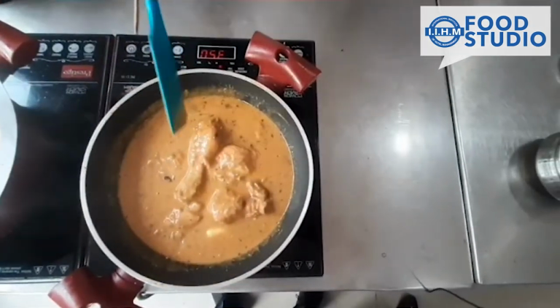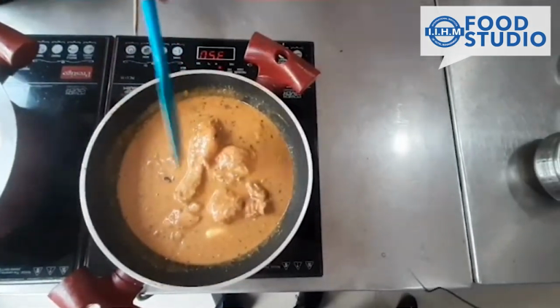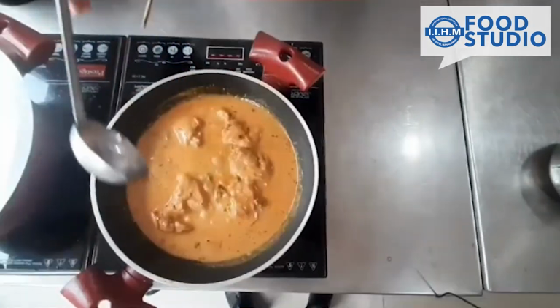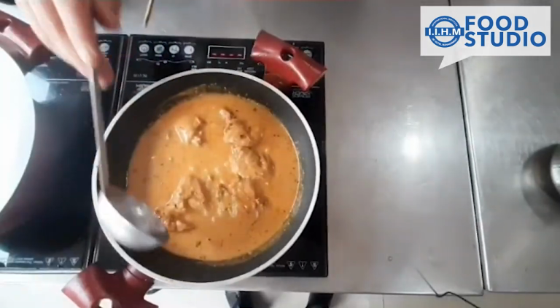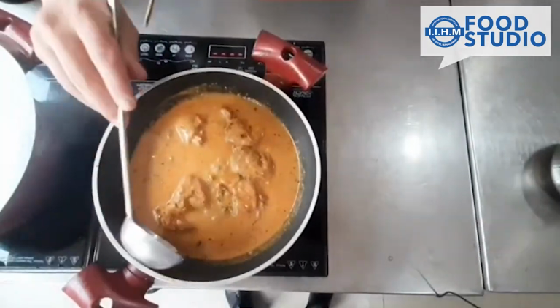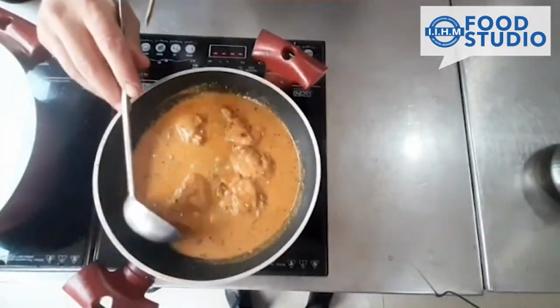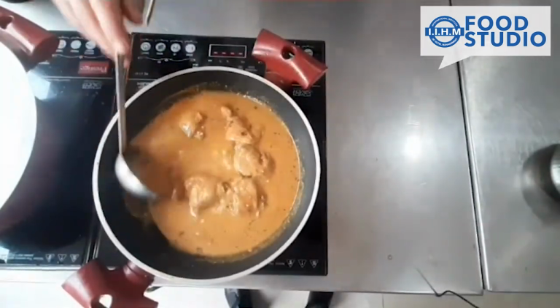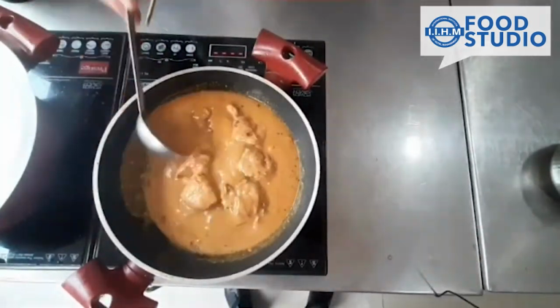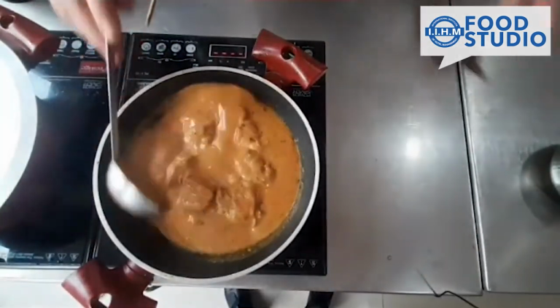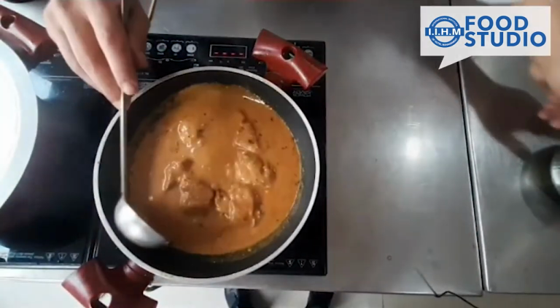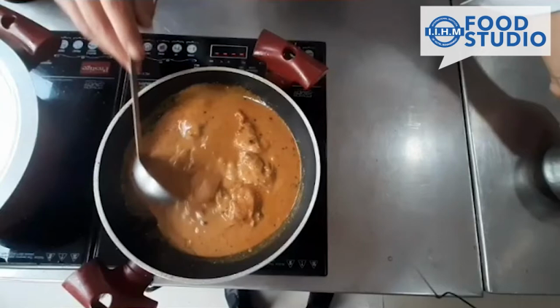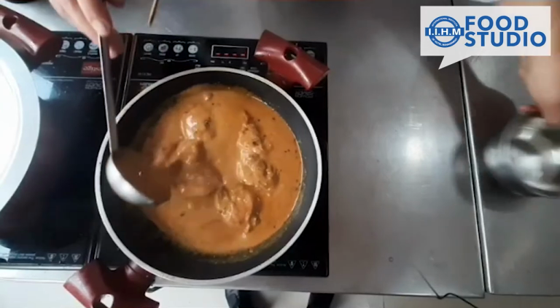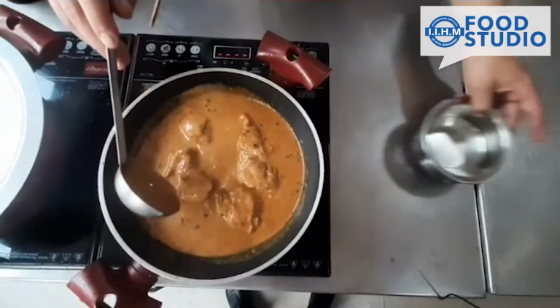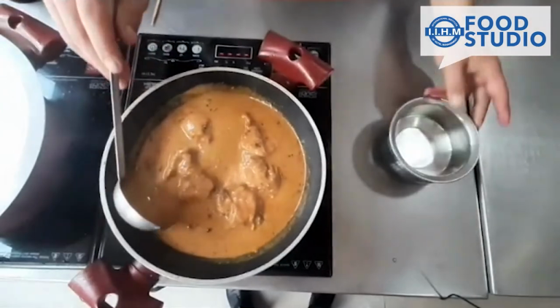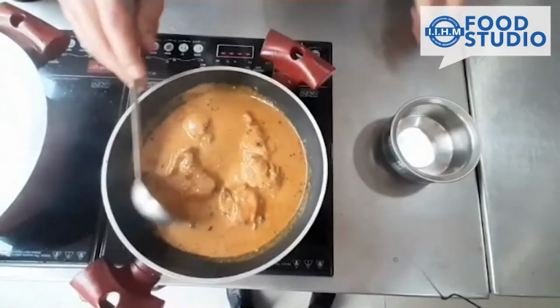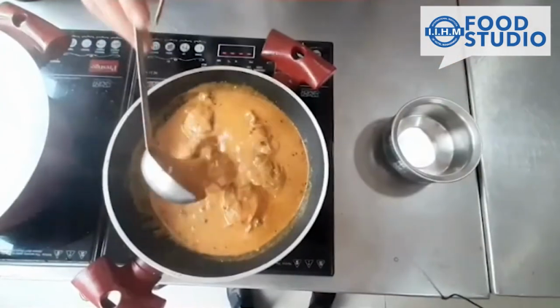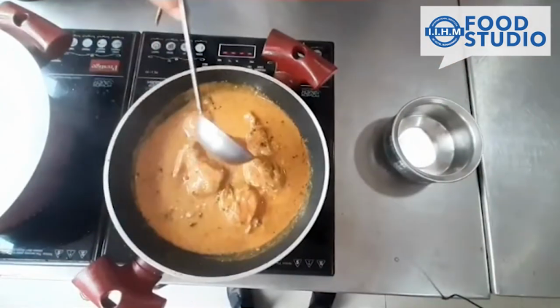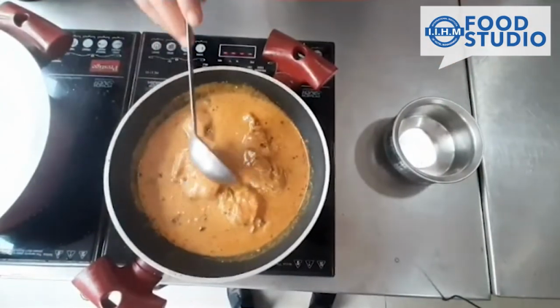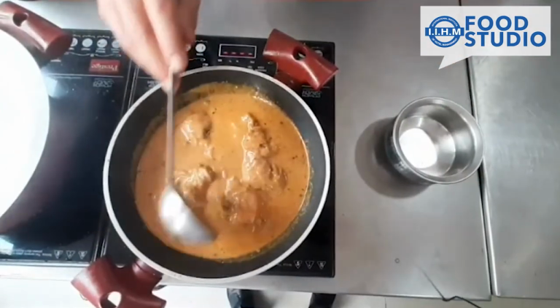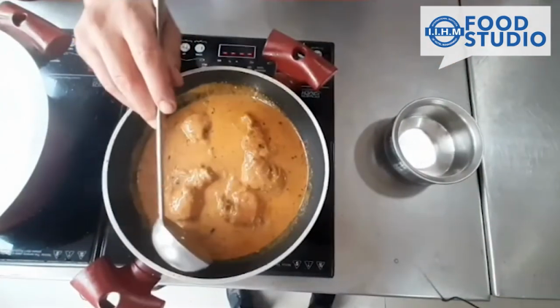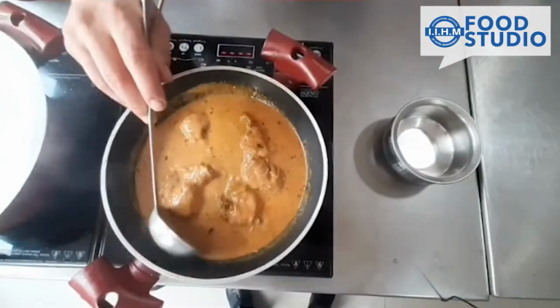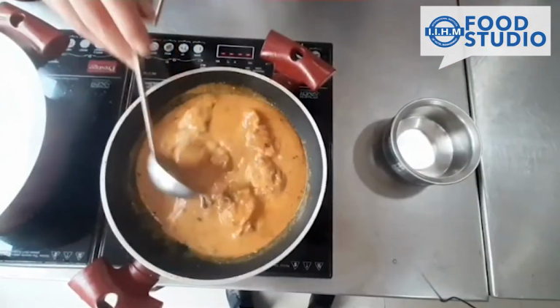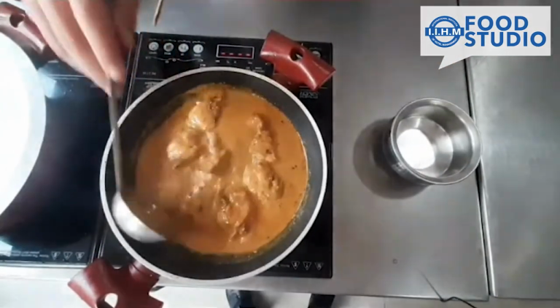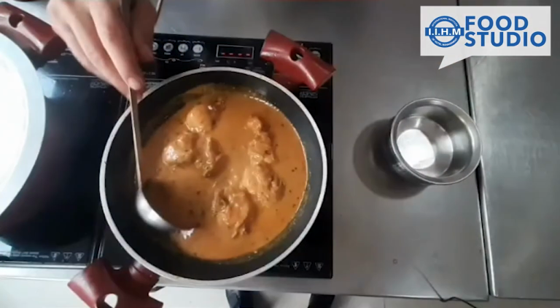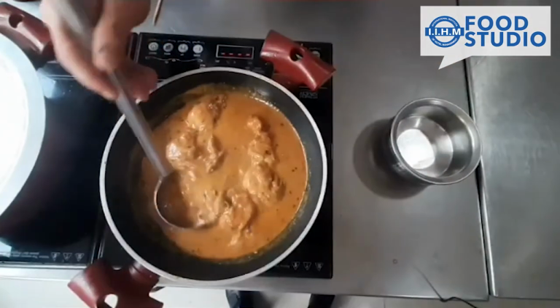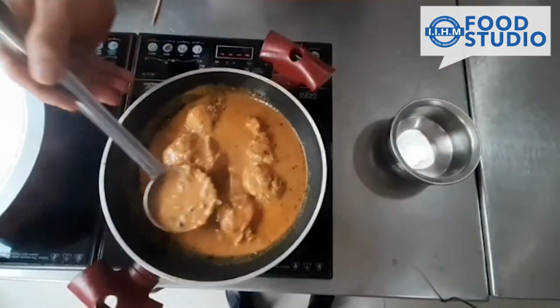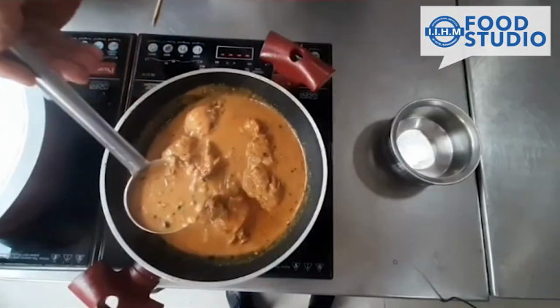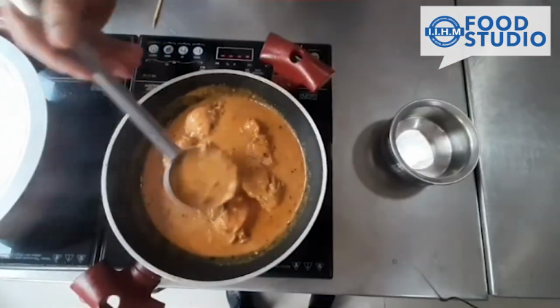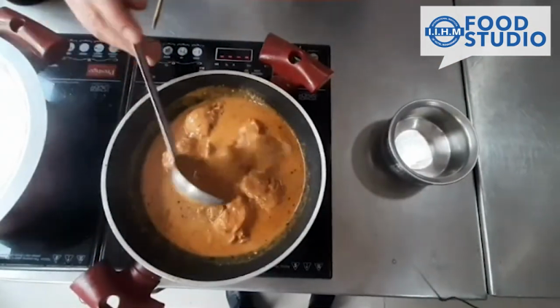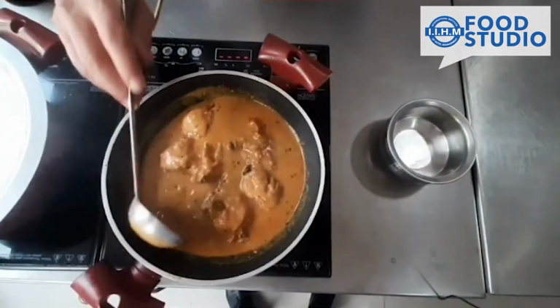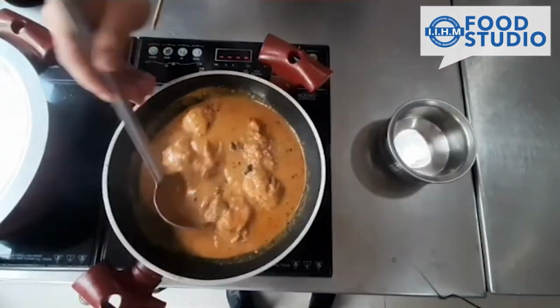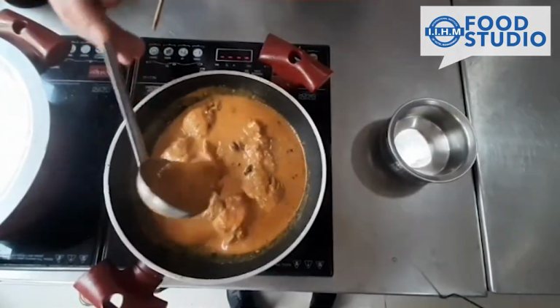Now the chicken korma is ready. We are going to serve it in a bowl.